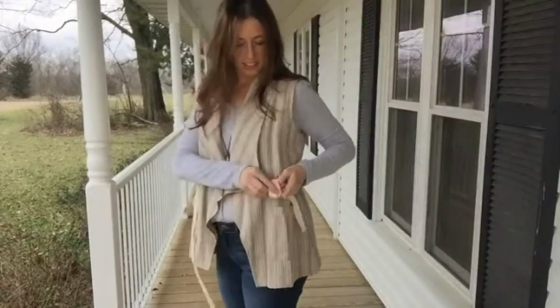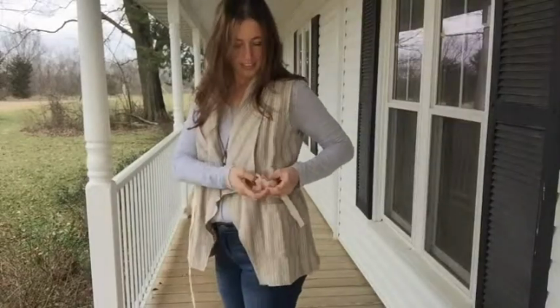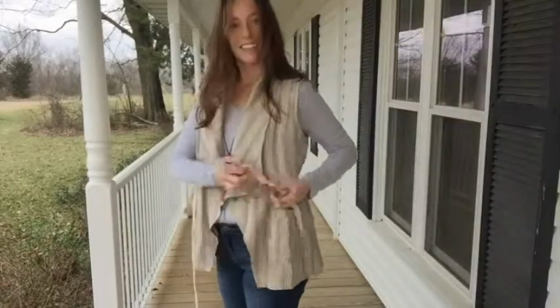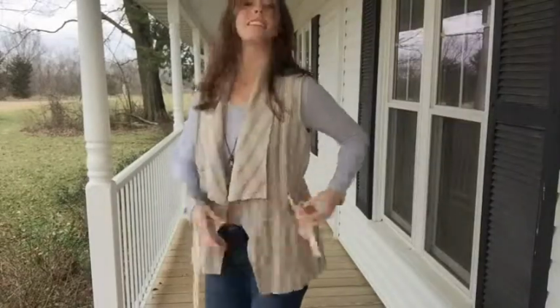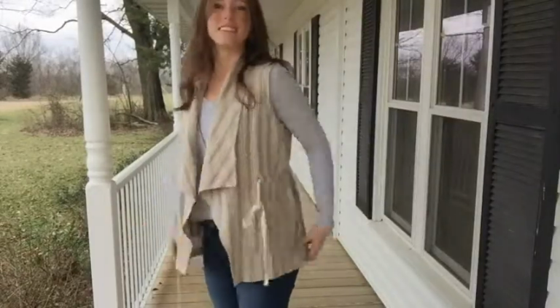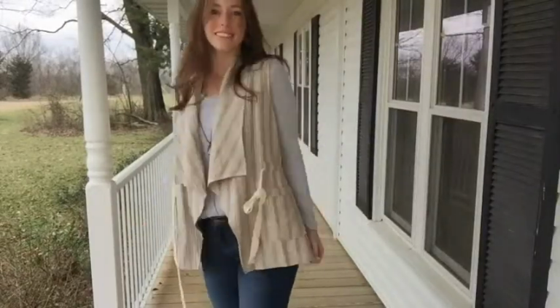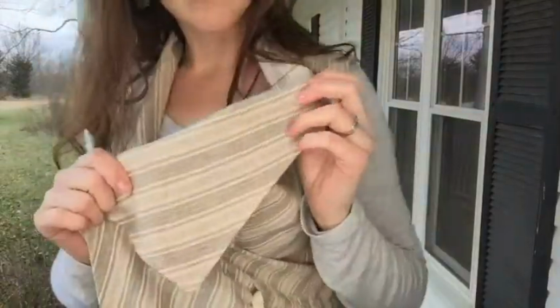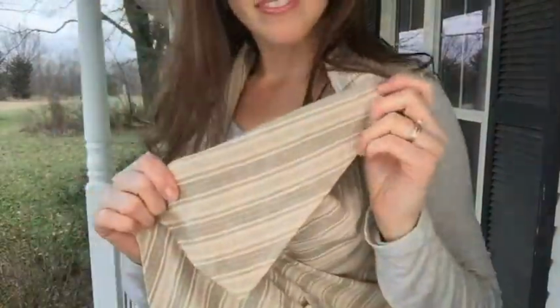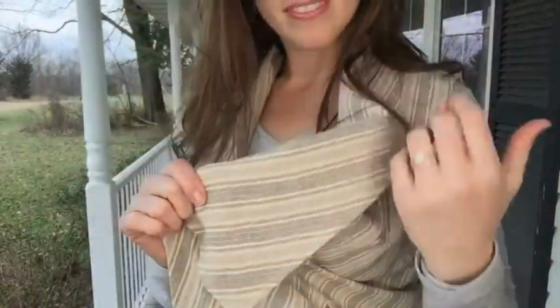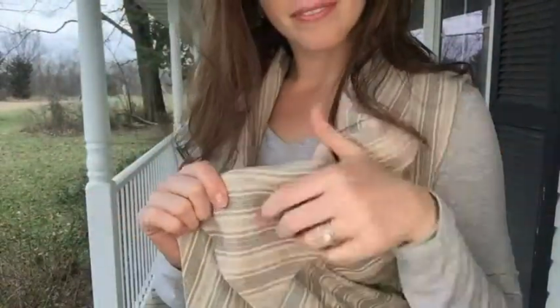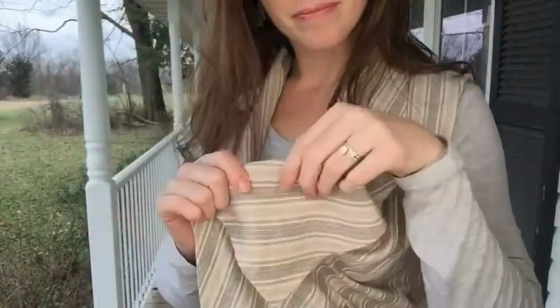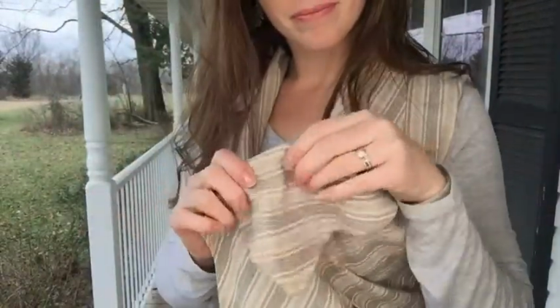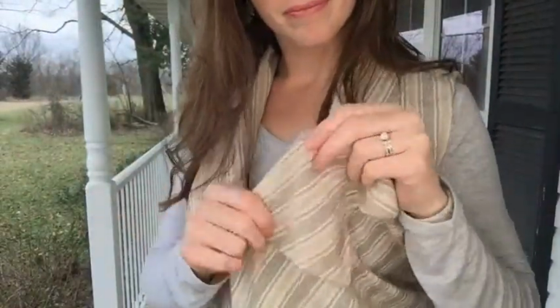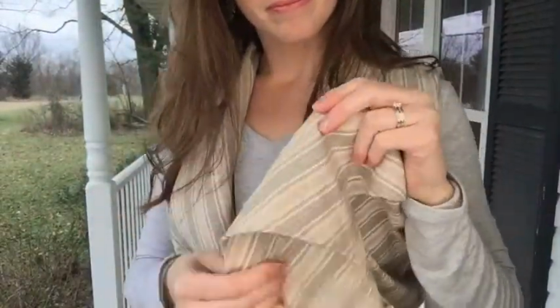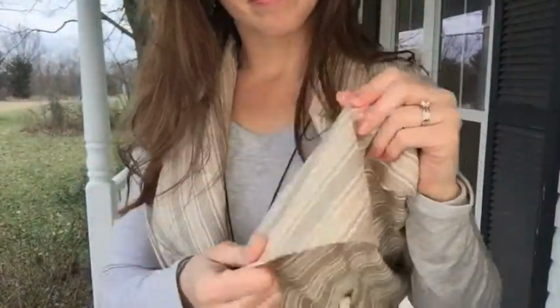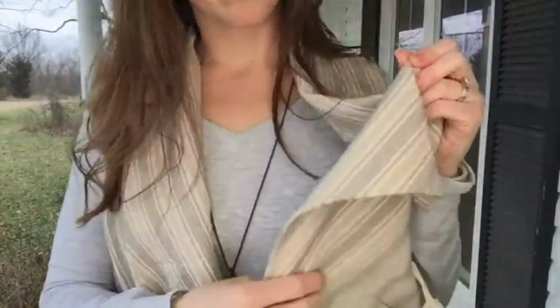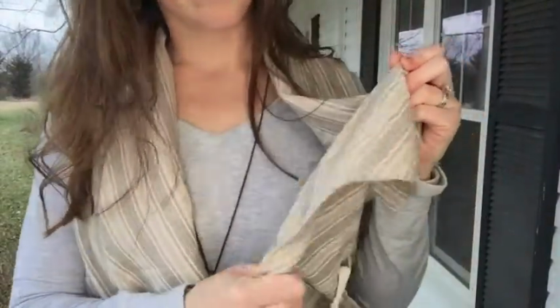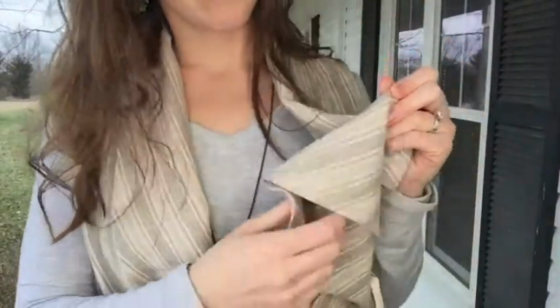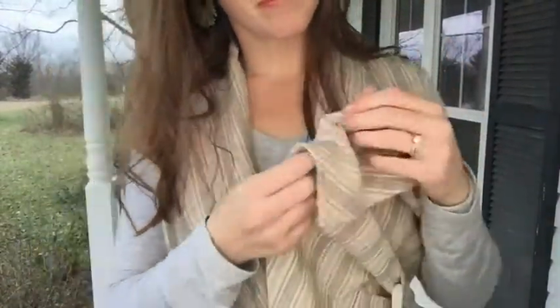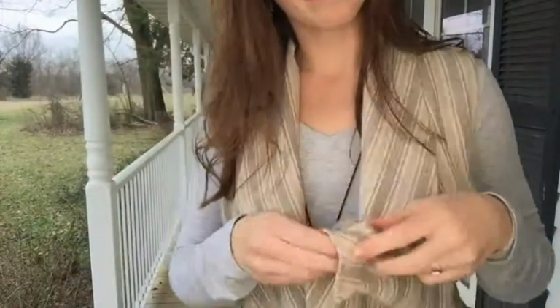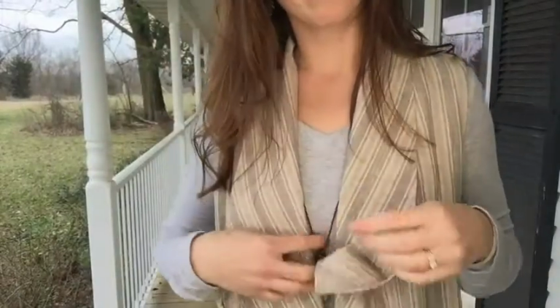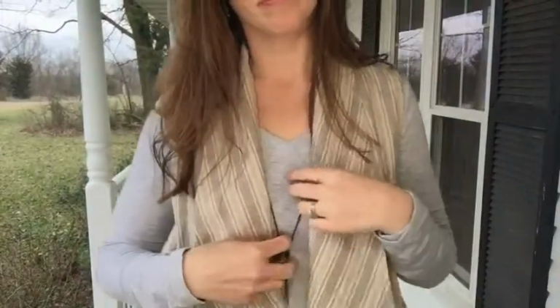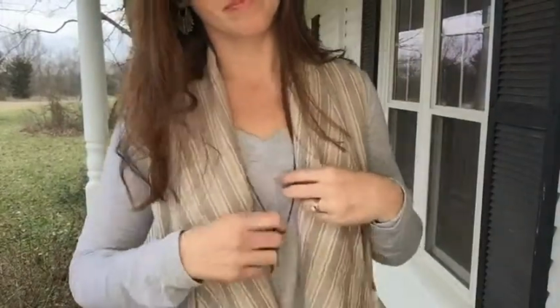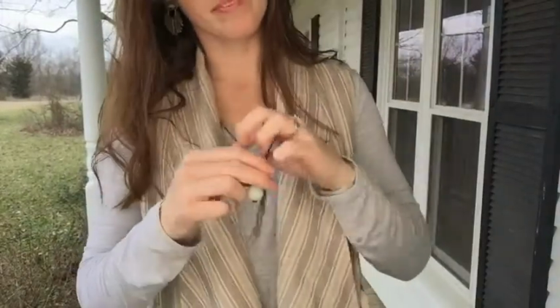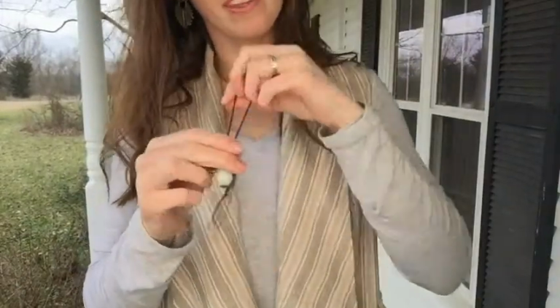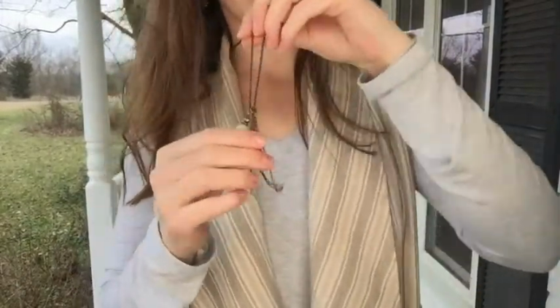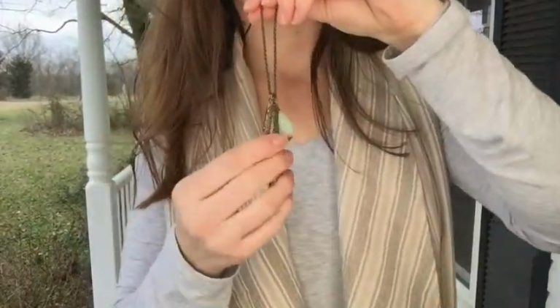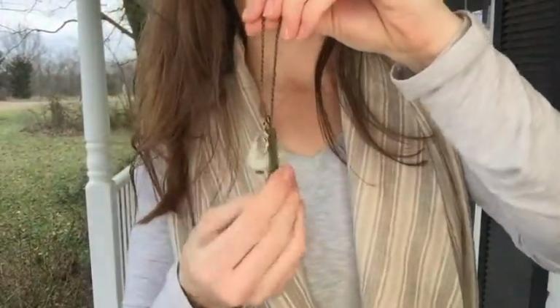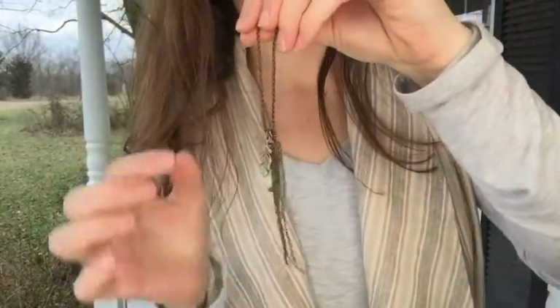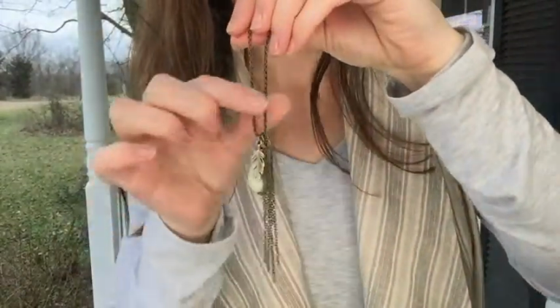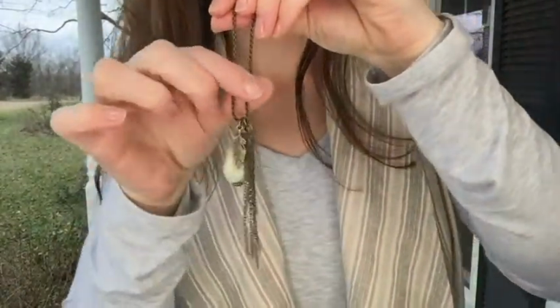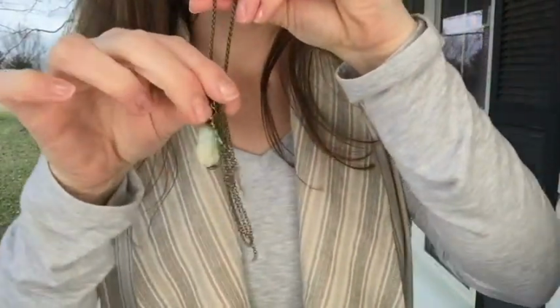You can tie it several different ways, and I absolutely love the colors in this one — because you know those are my colors, right?